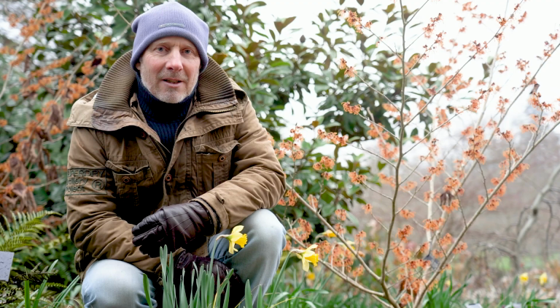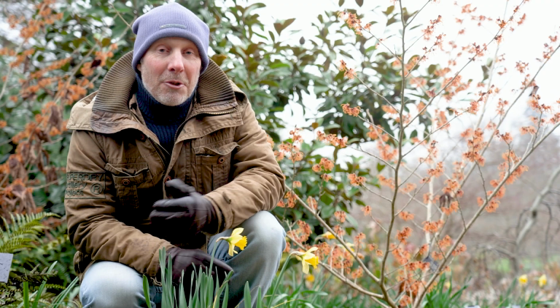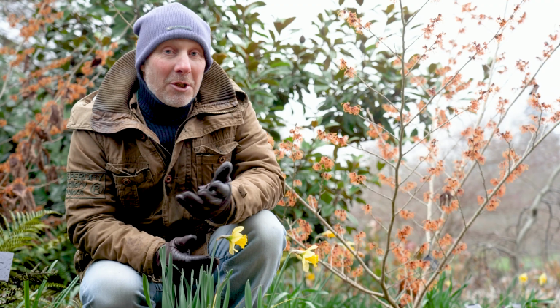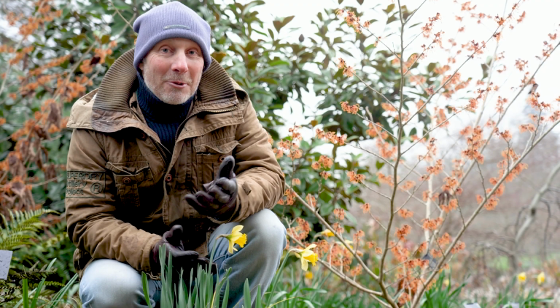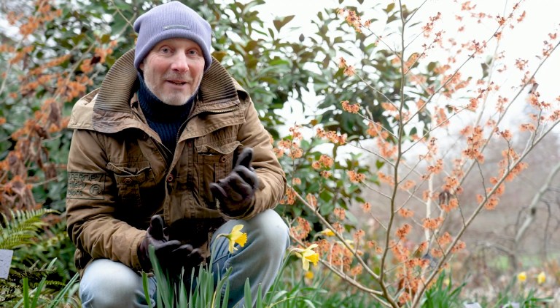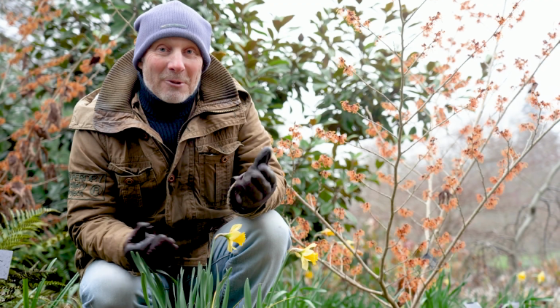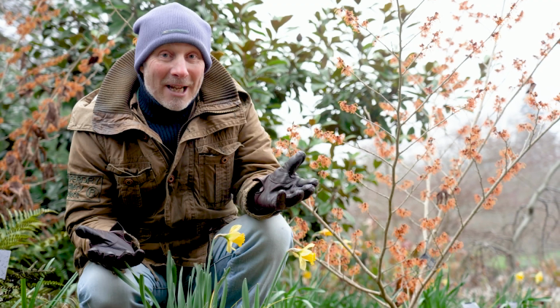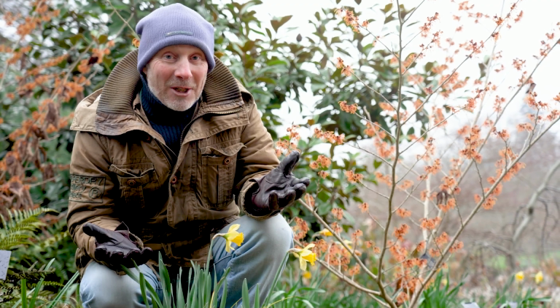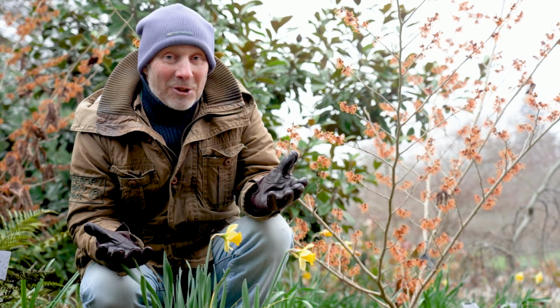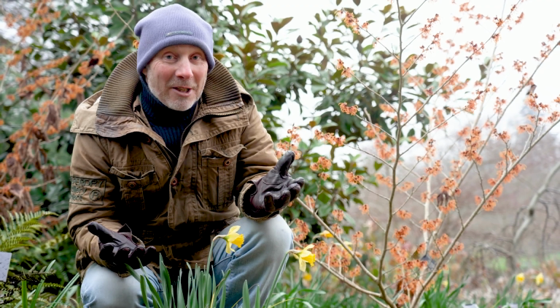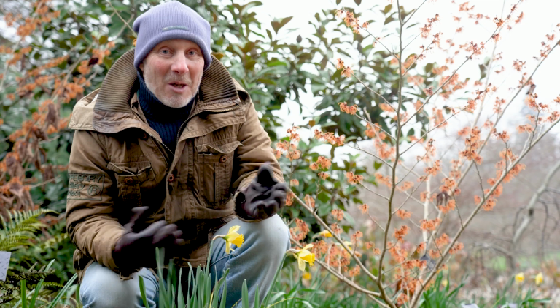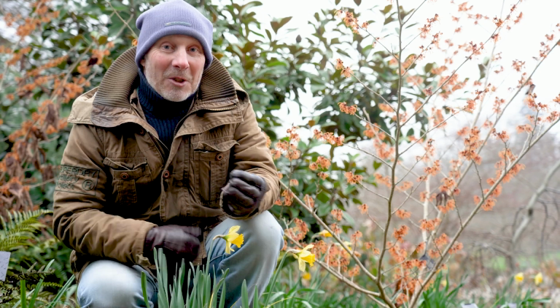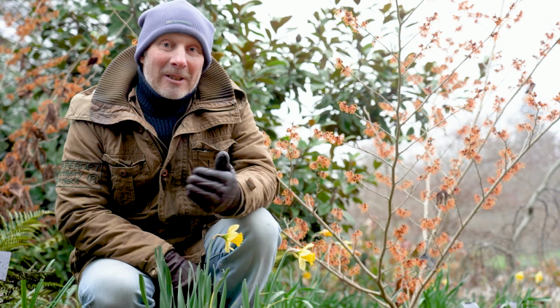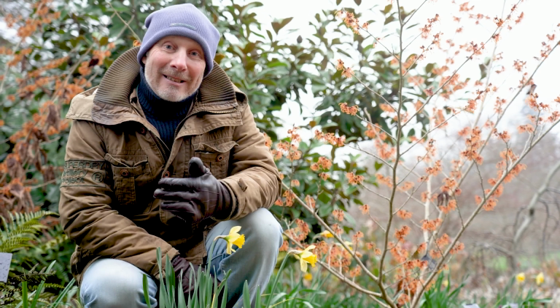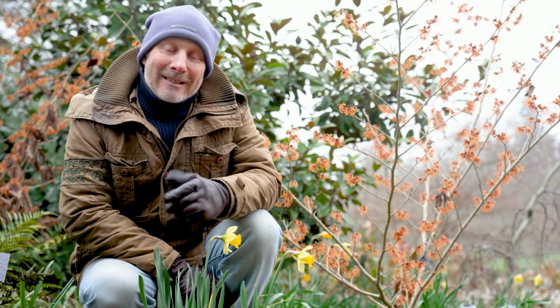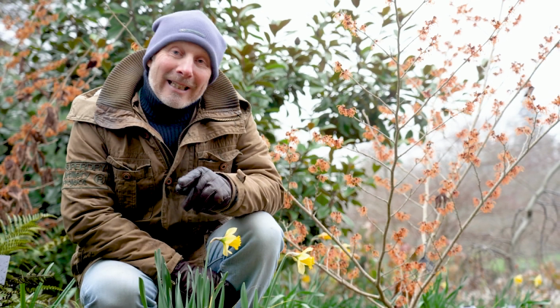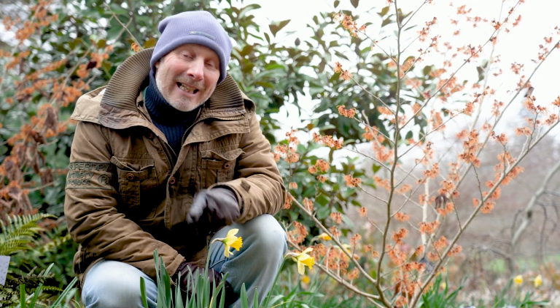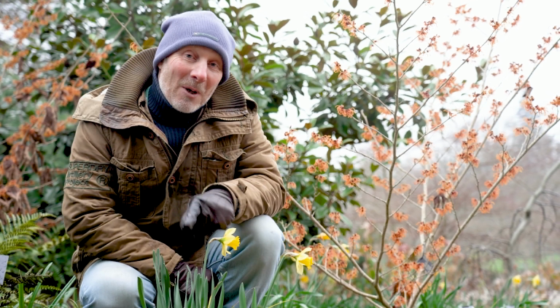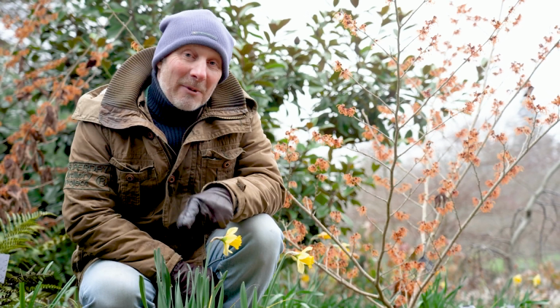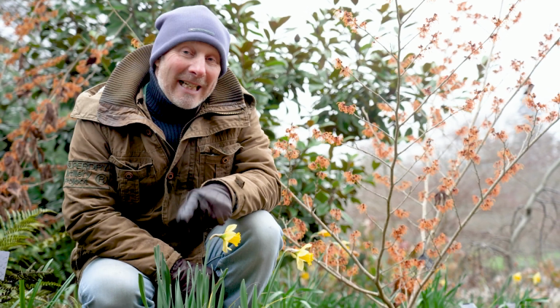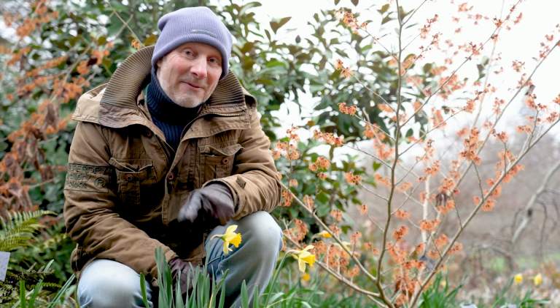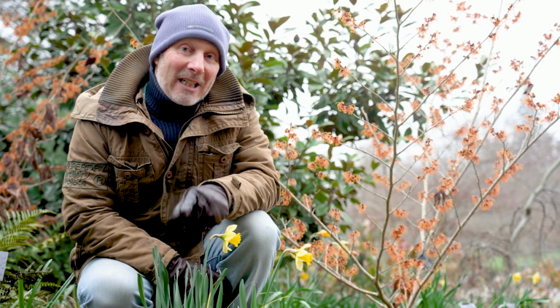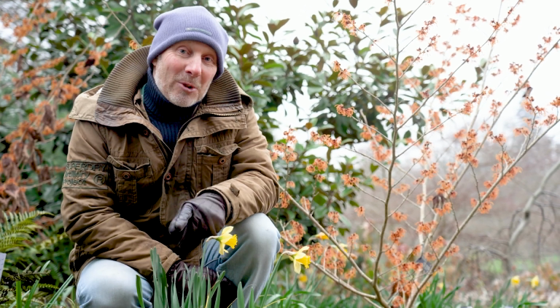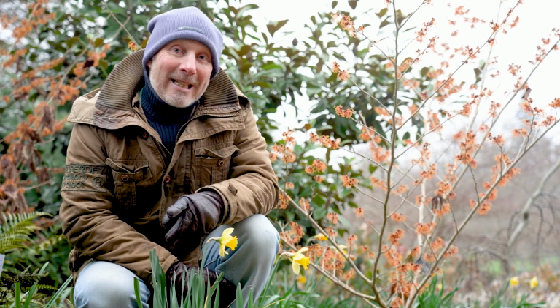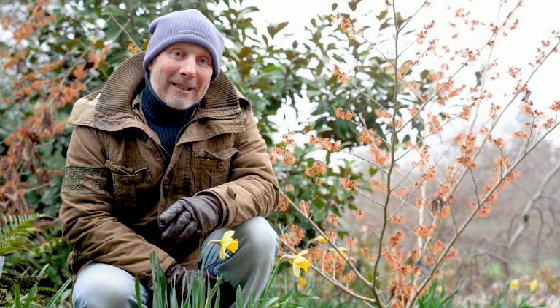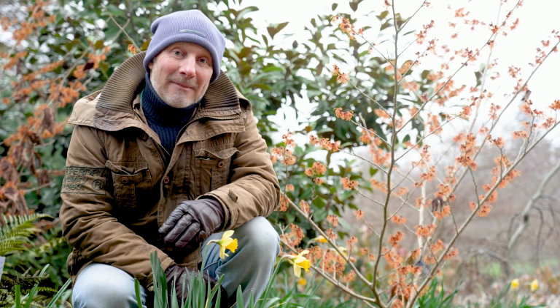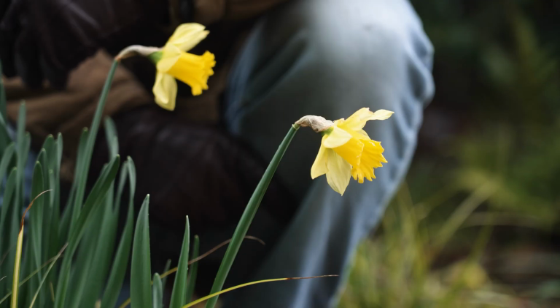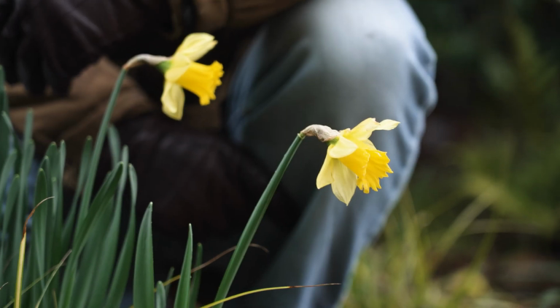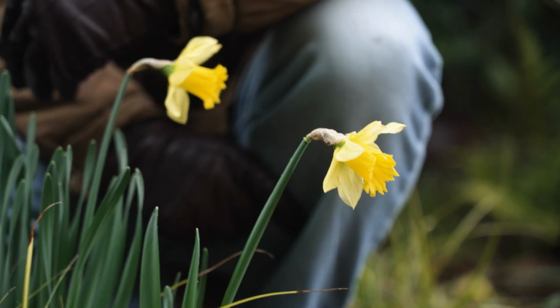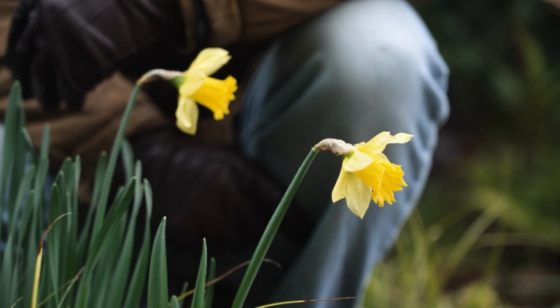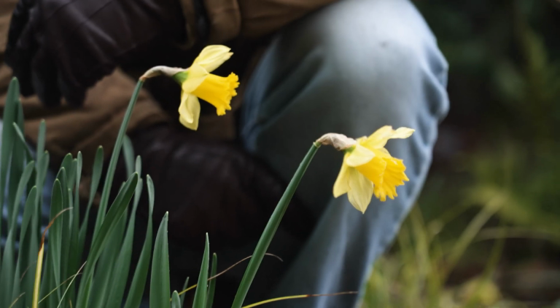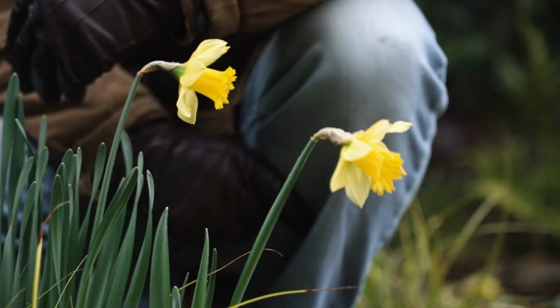Who knew daffodils had such a chequered past? And that's why we need this valuable data to help secure their future.